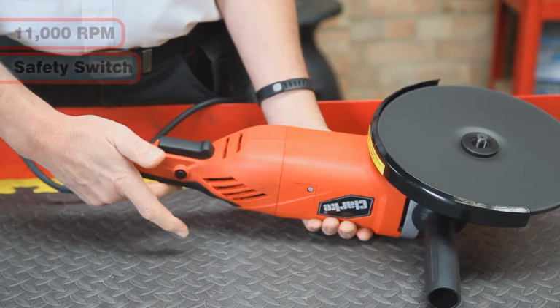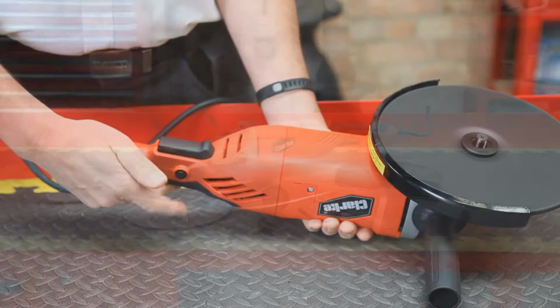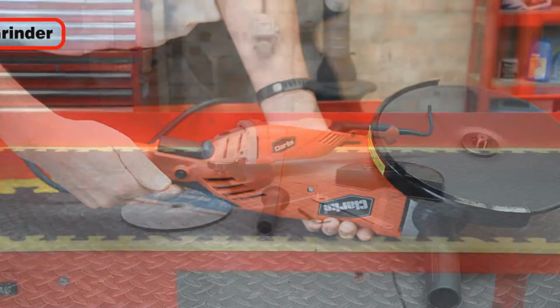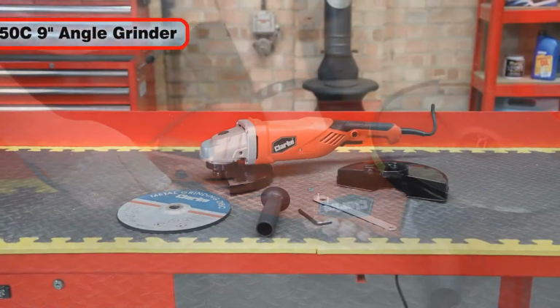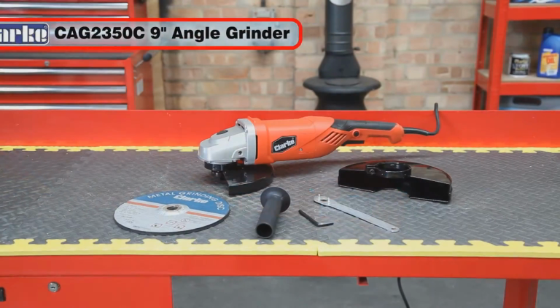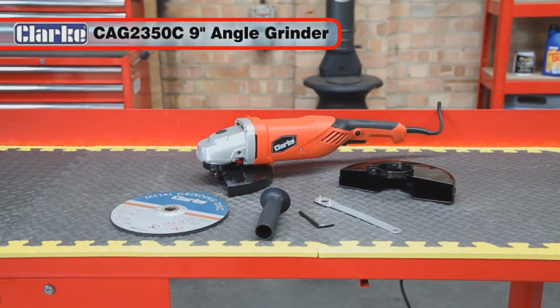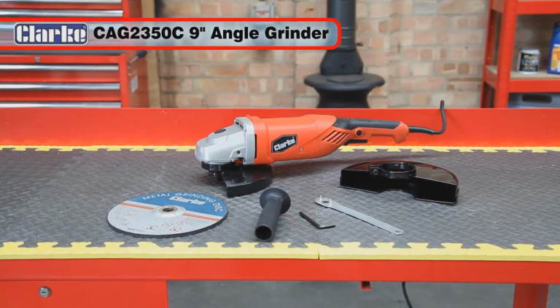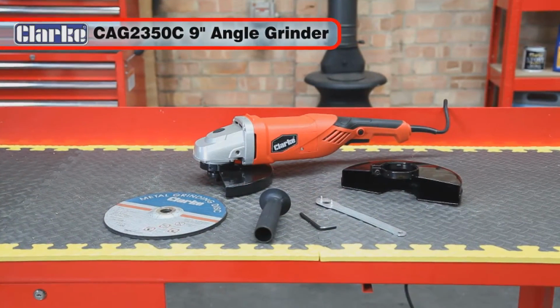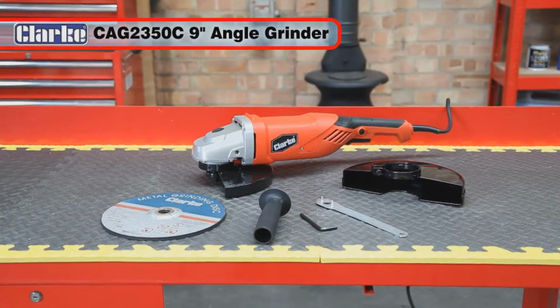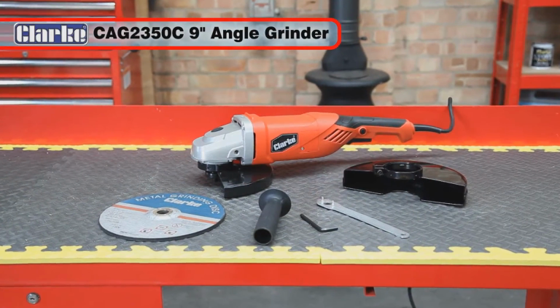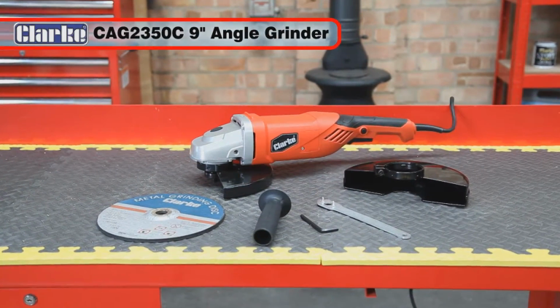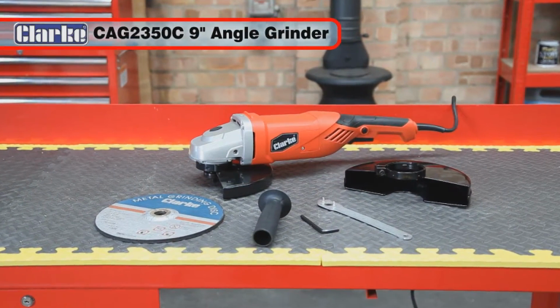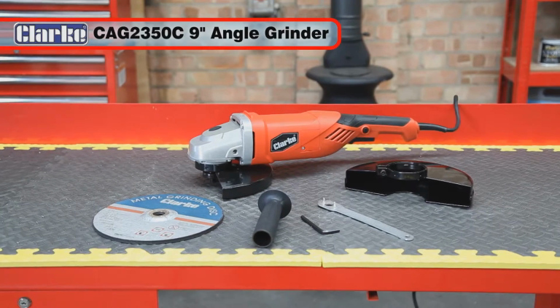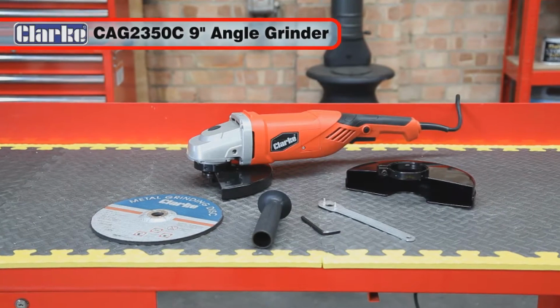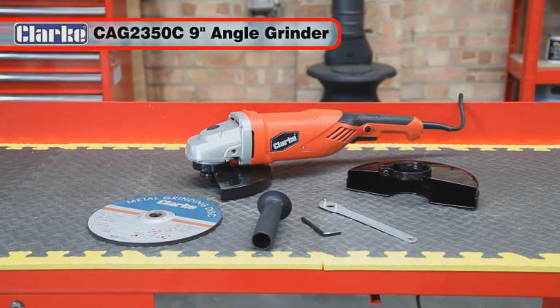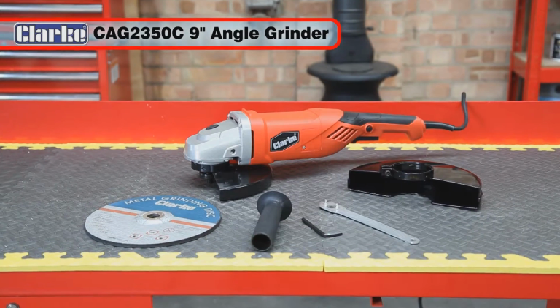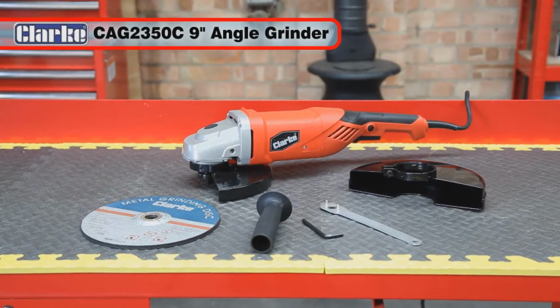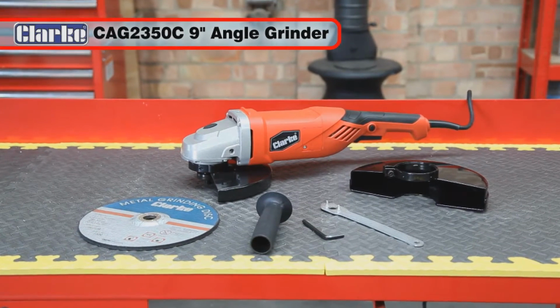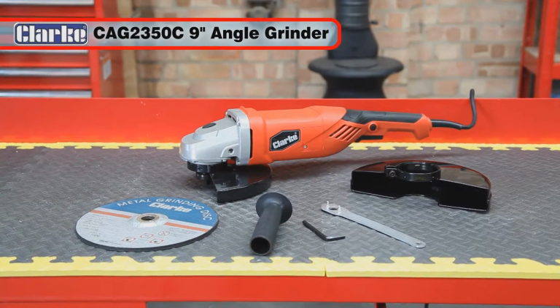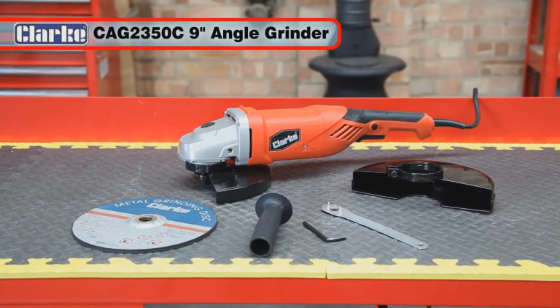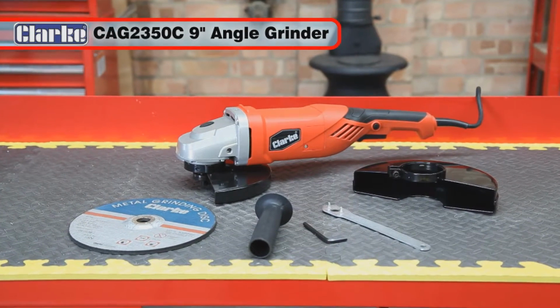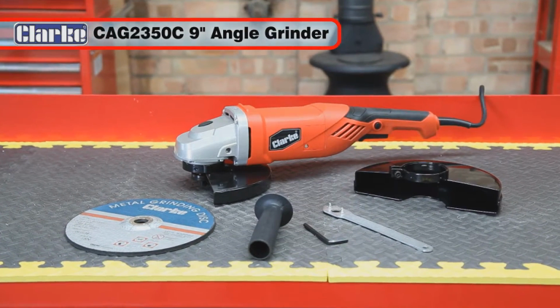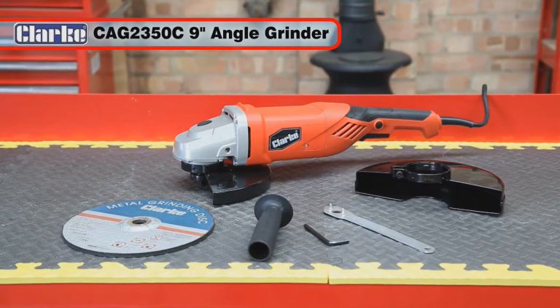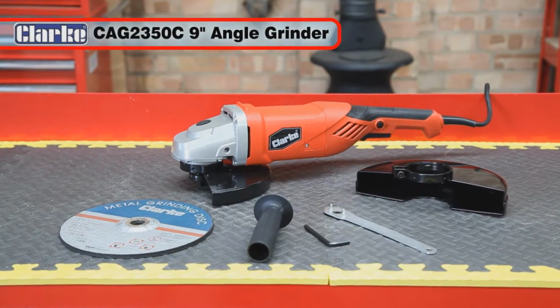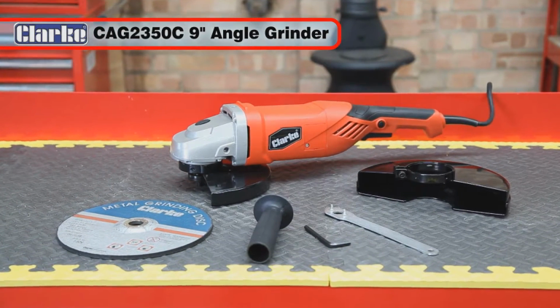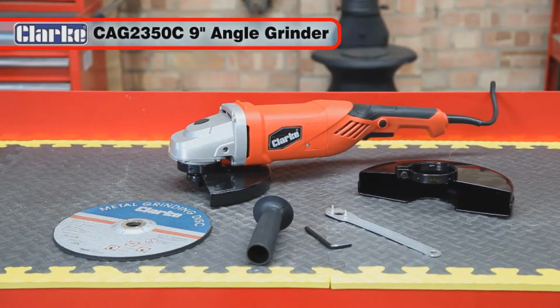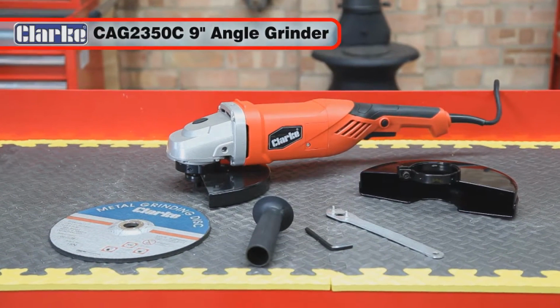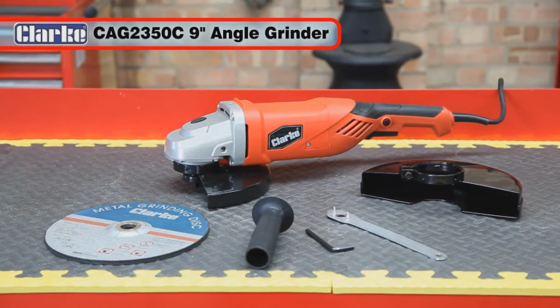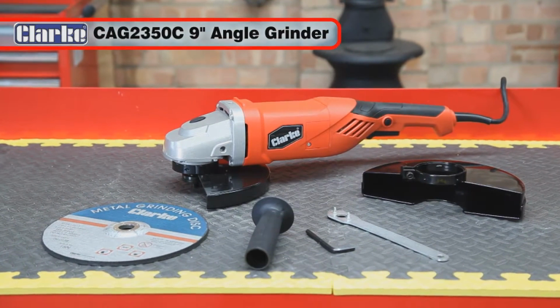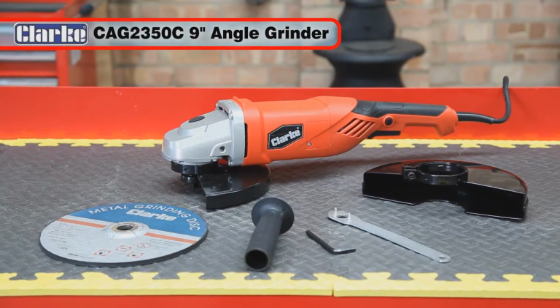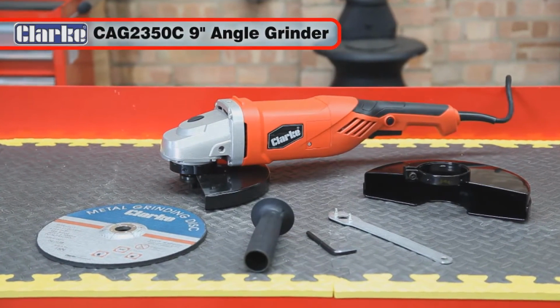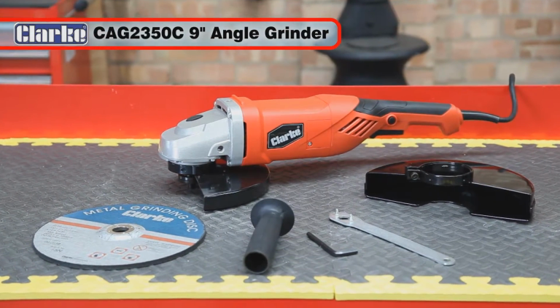The CAG 2350C professional quality 9 inch angle grinder will give you many years of great service.